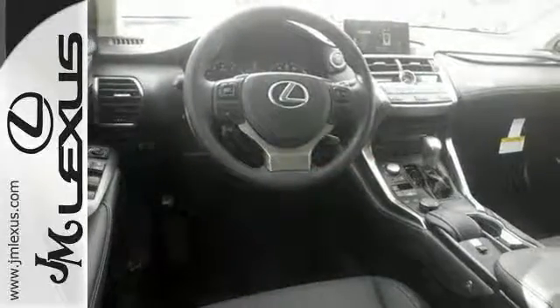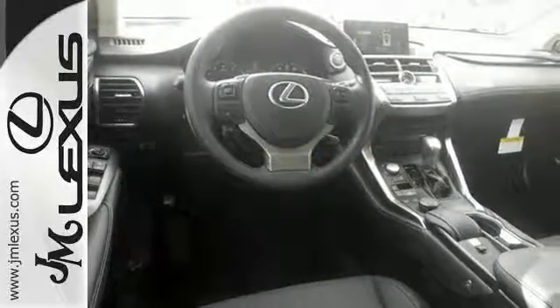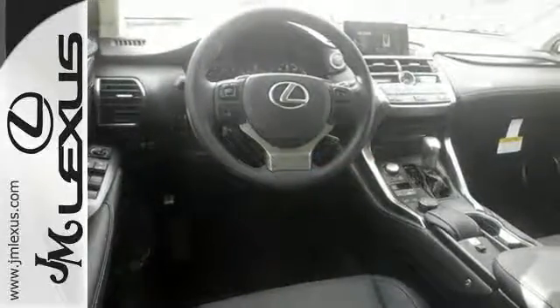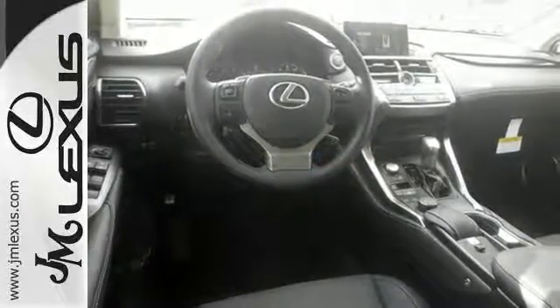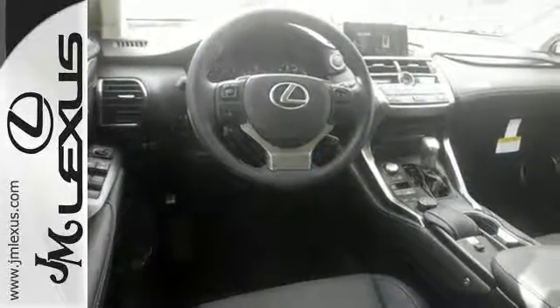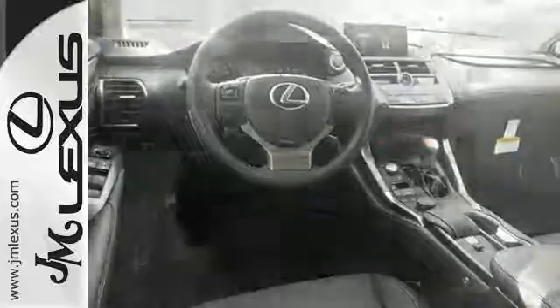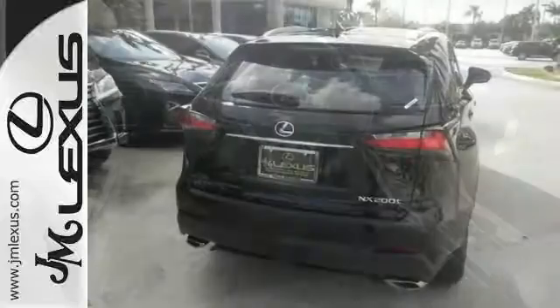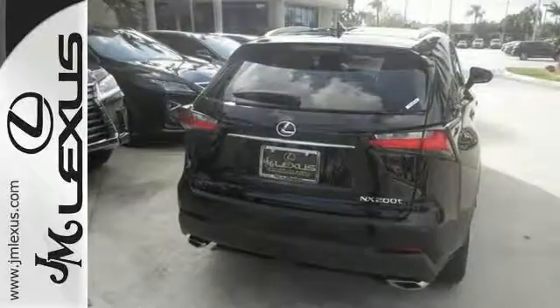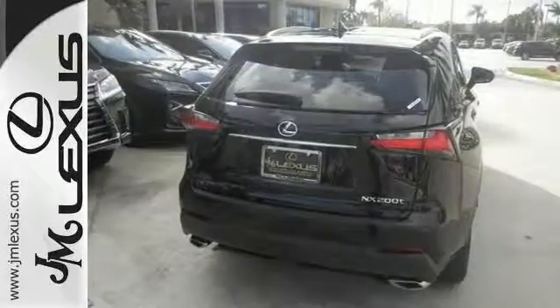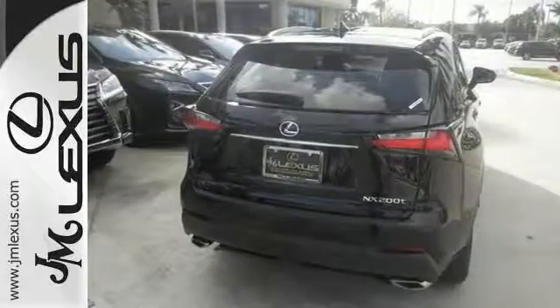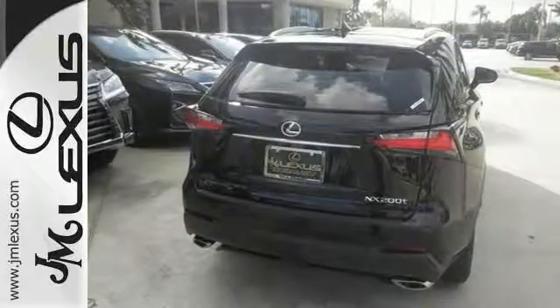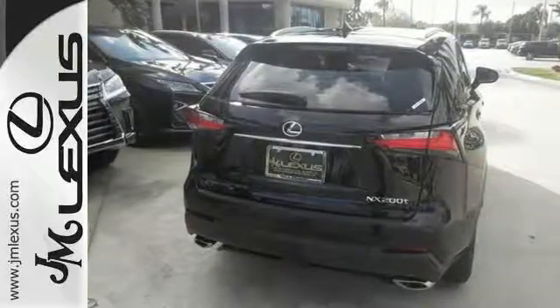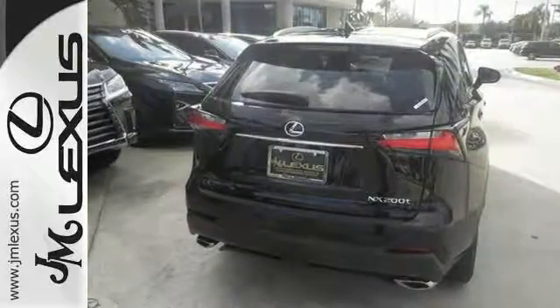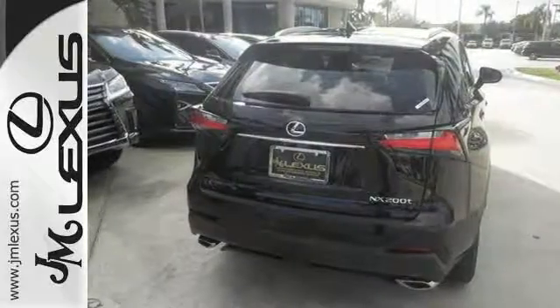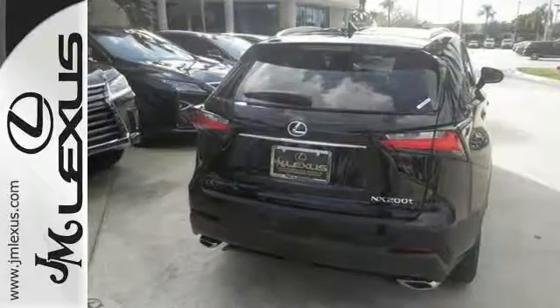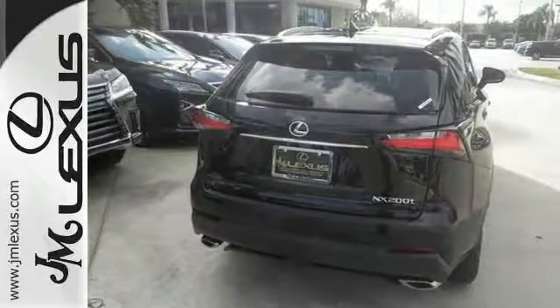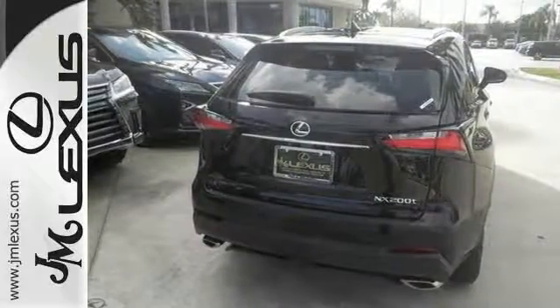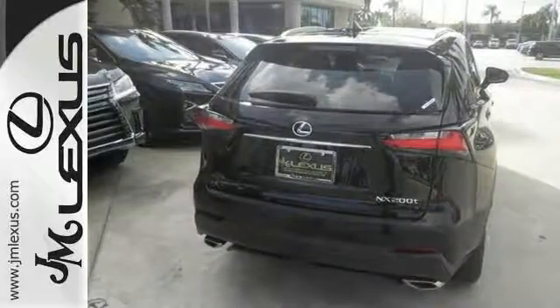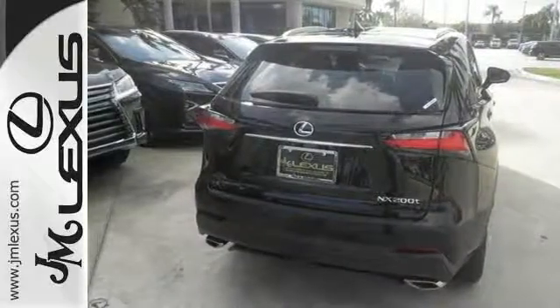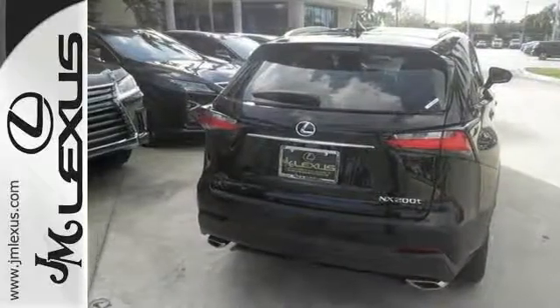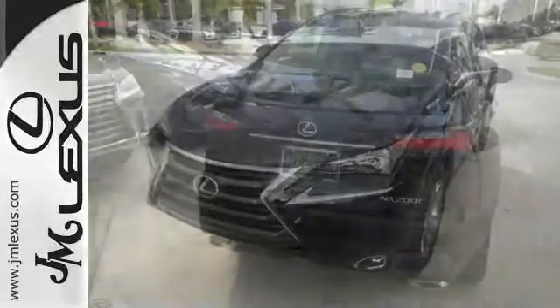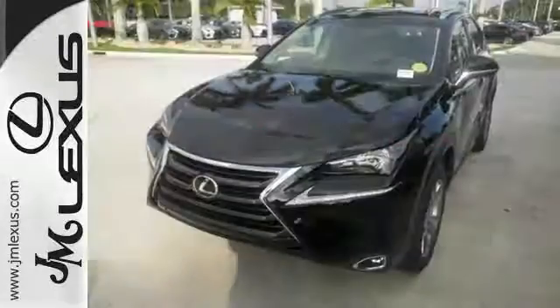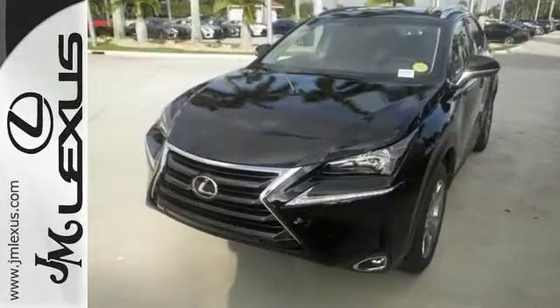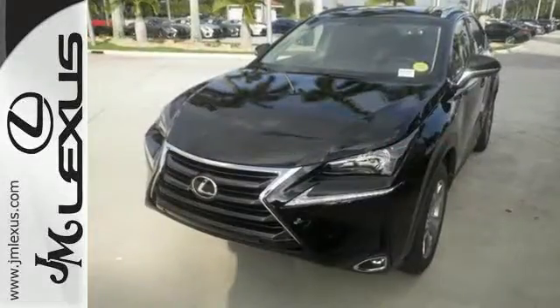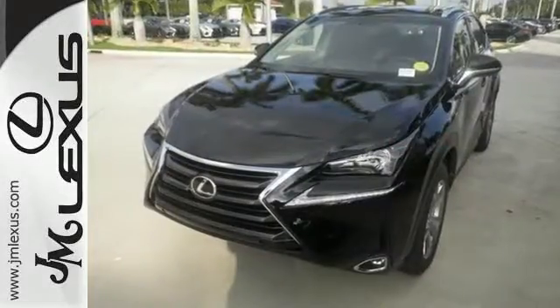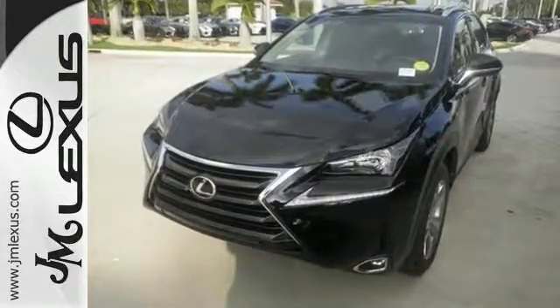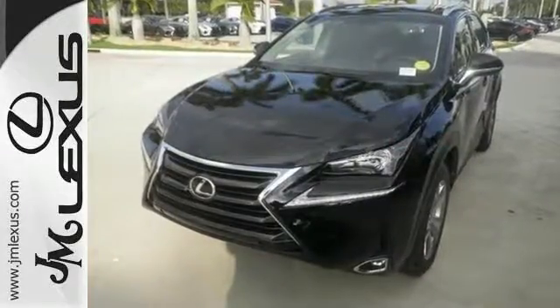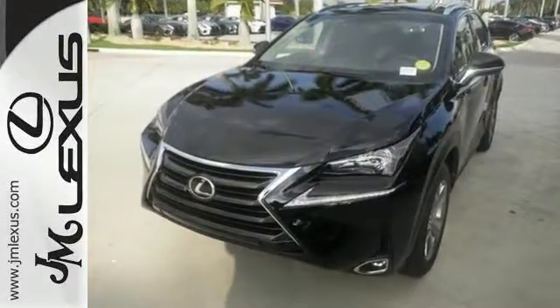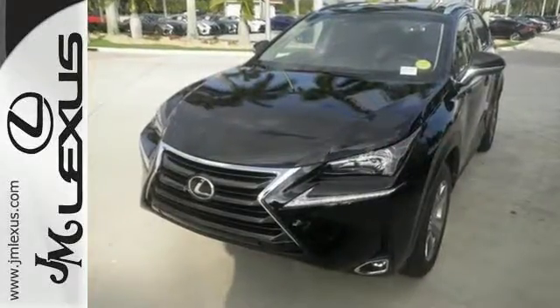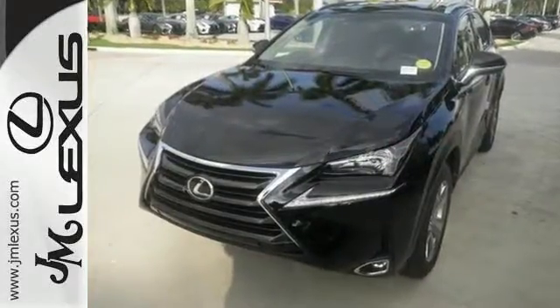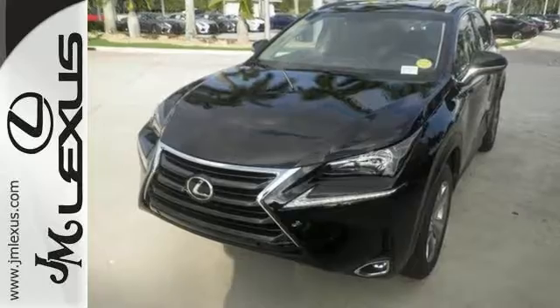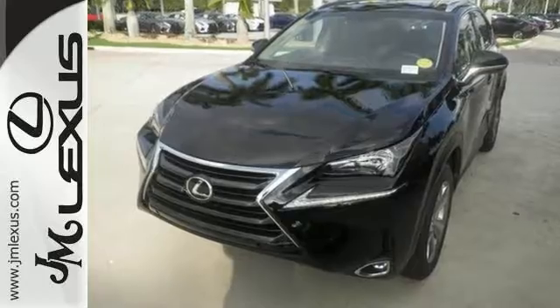It's equipped with heated mirrors, intuitive parking assist, premium package, and much more. Bring the family out for a test drive today.